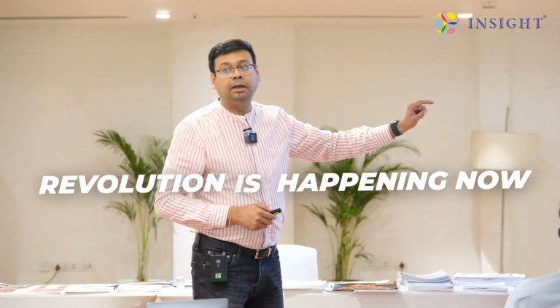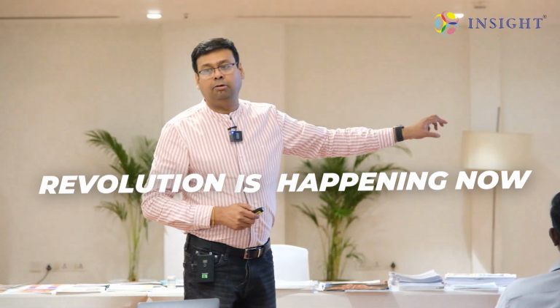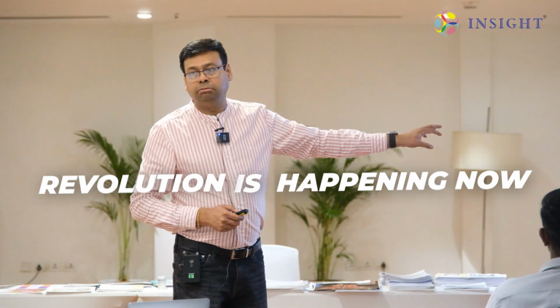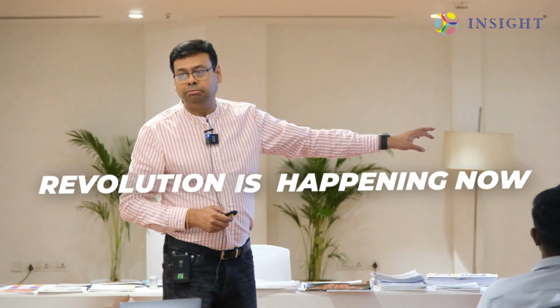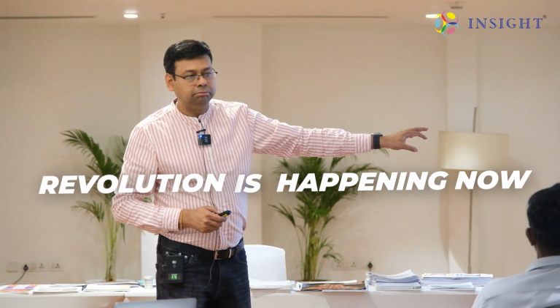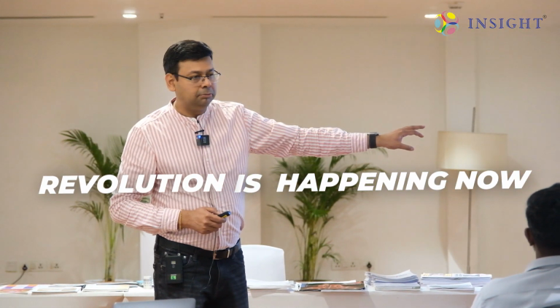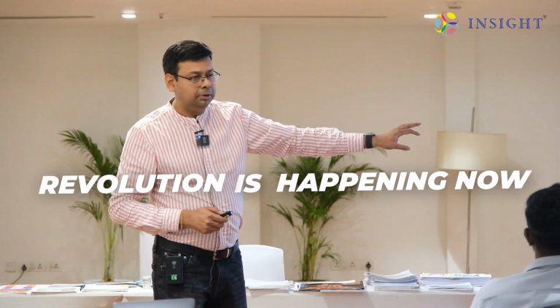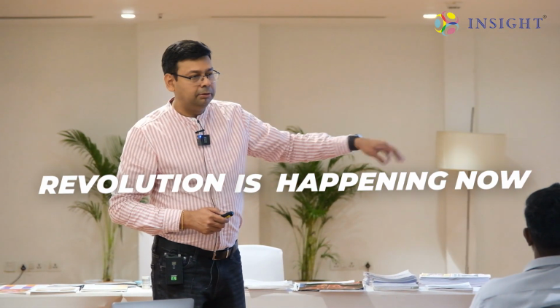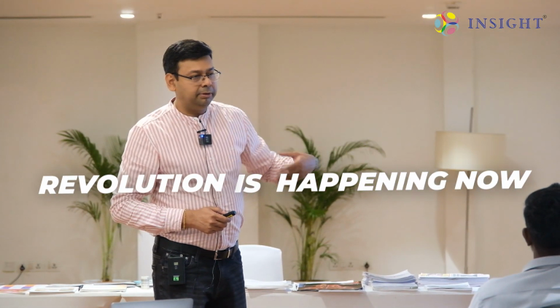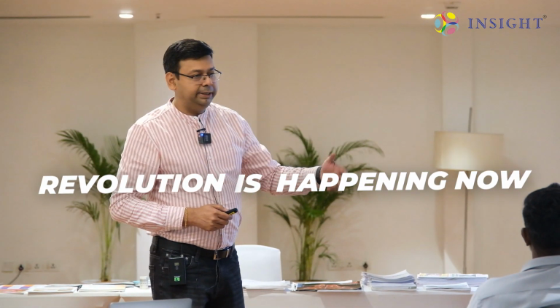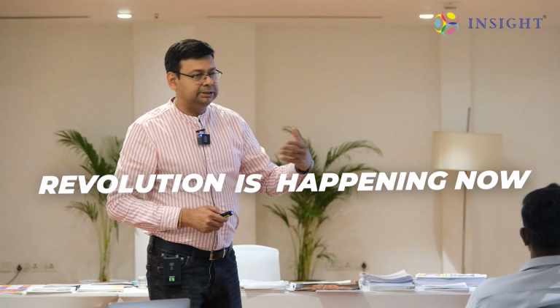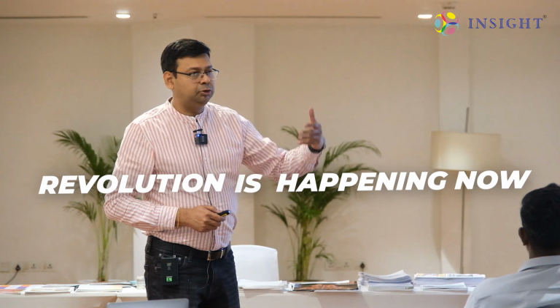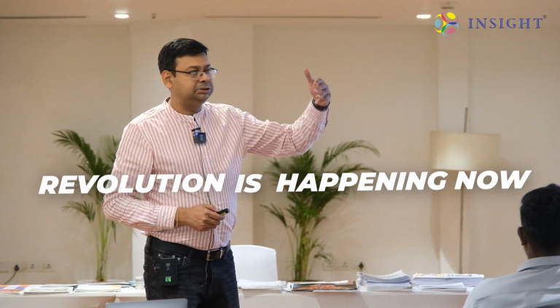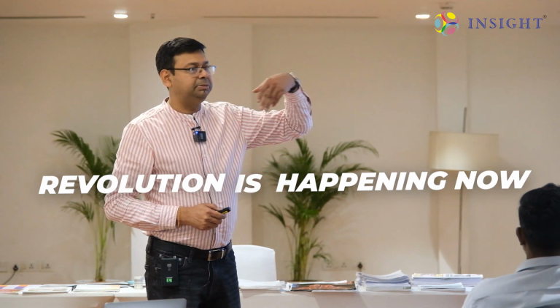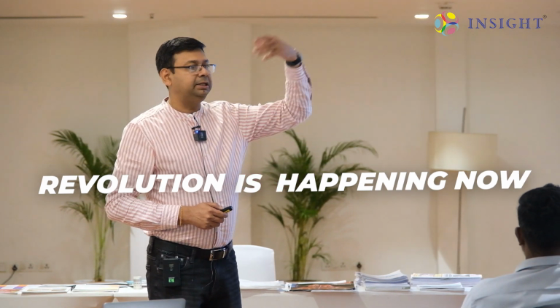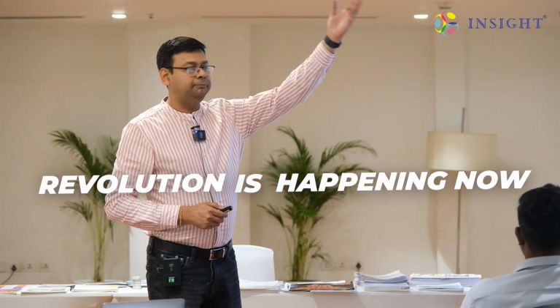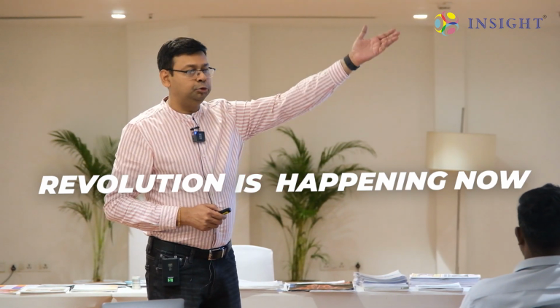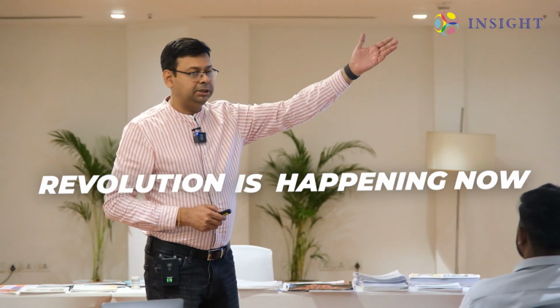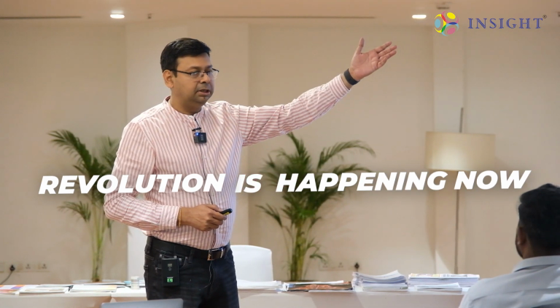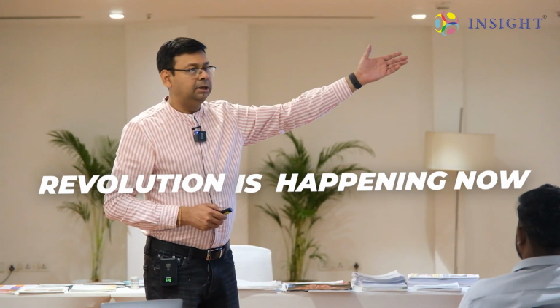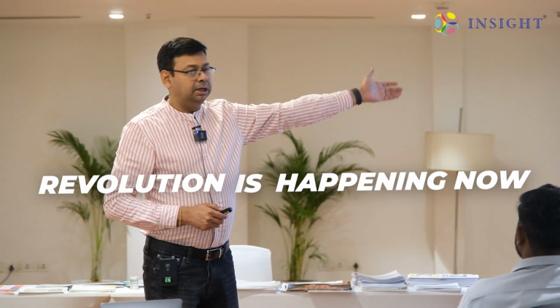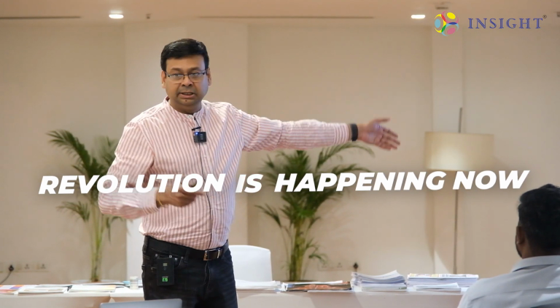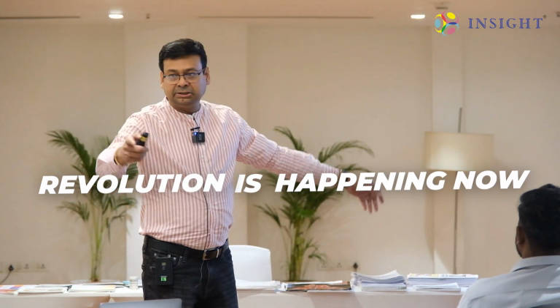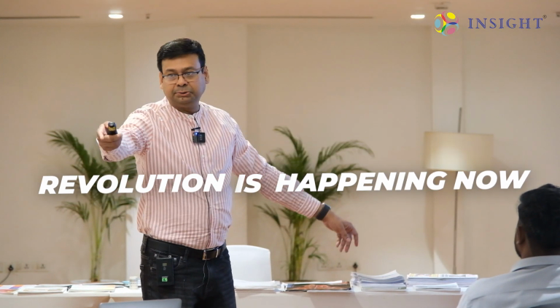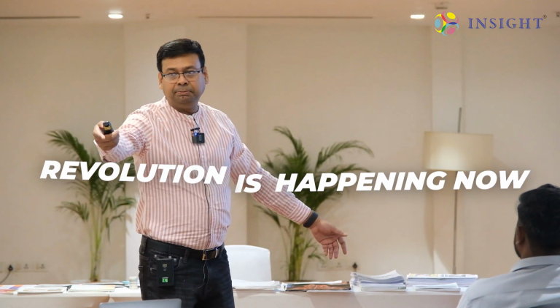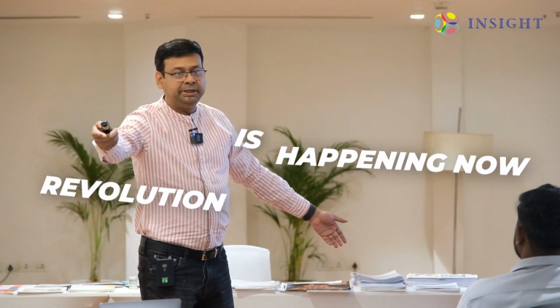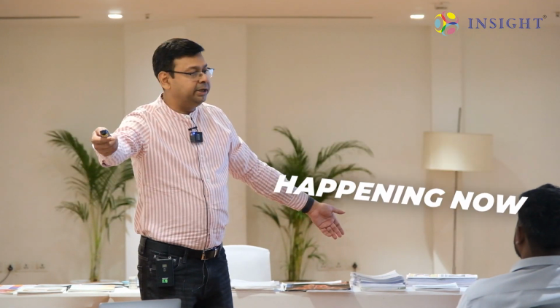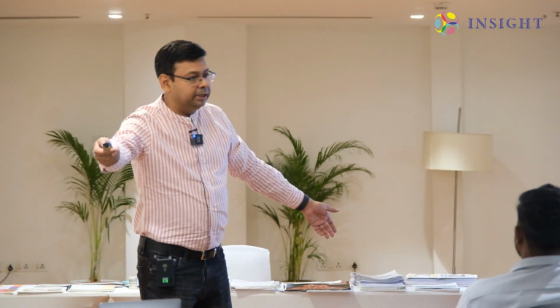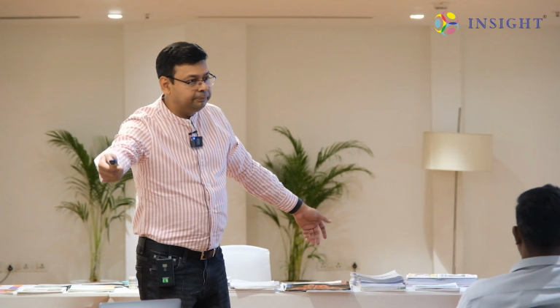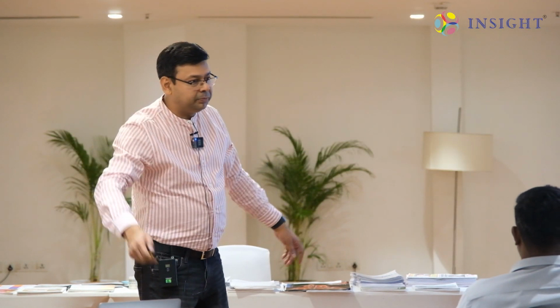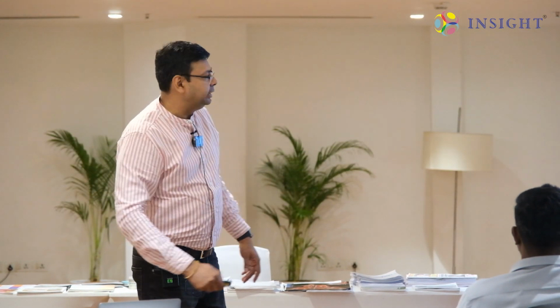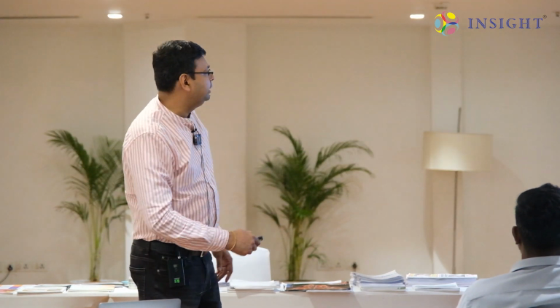It's not something in the future — this has been printed in India, right now.